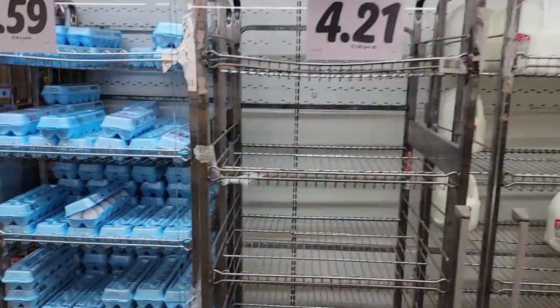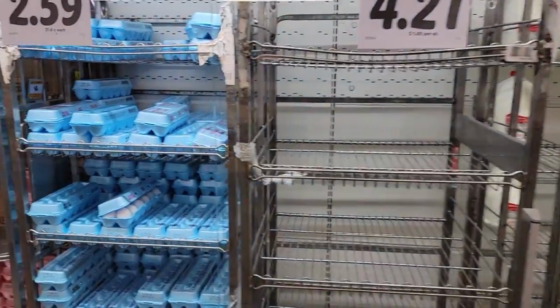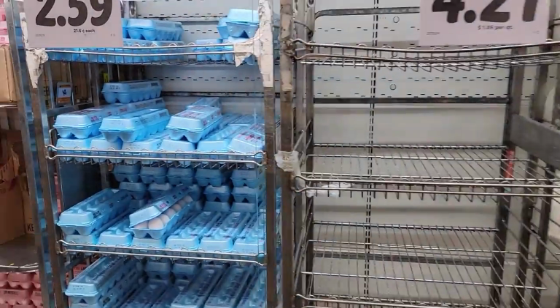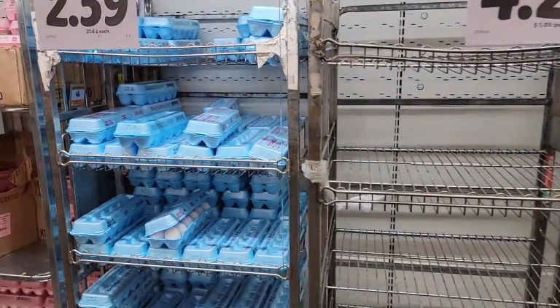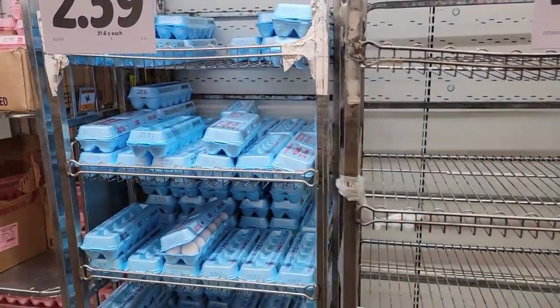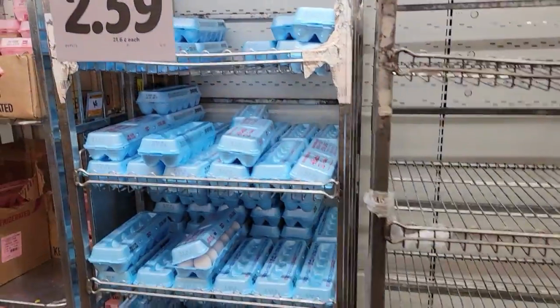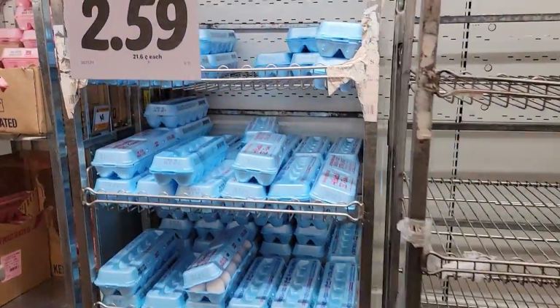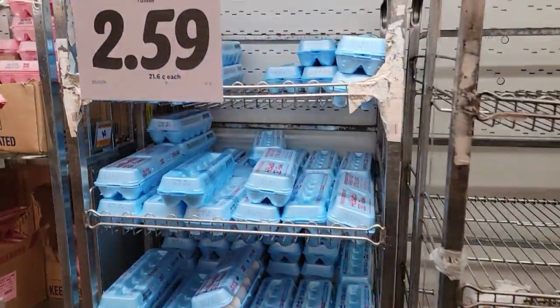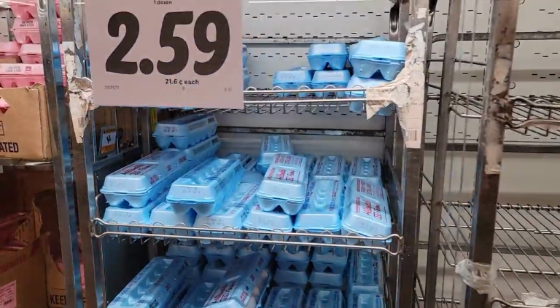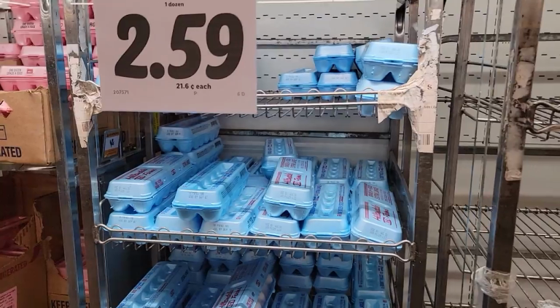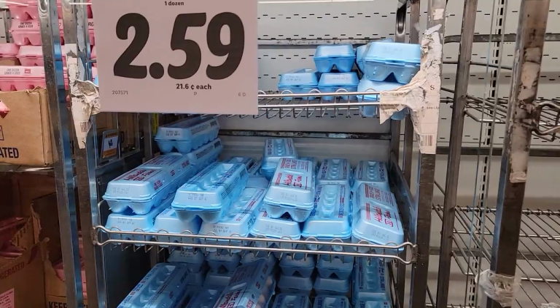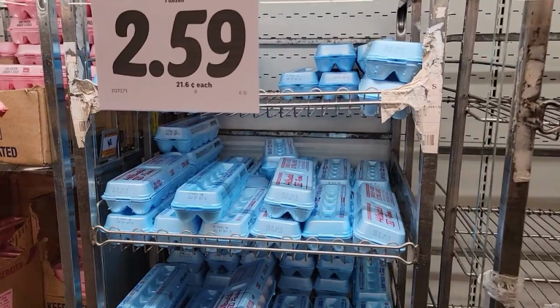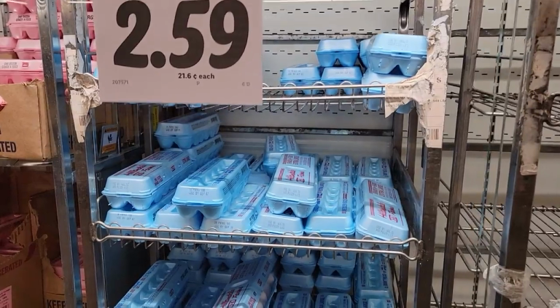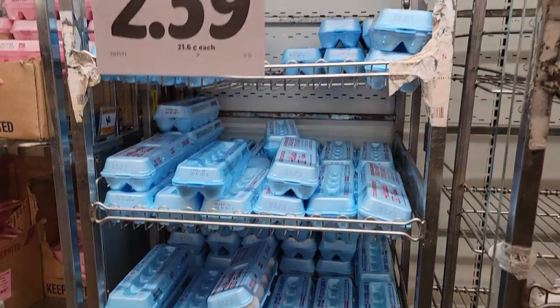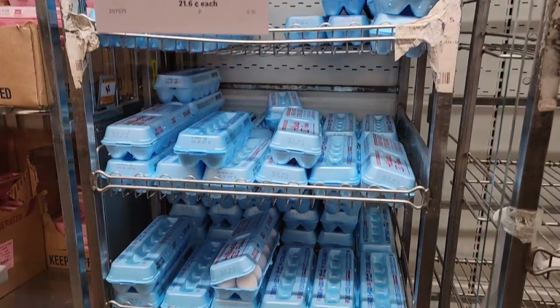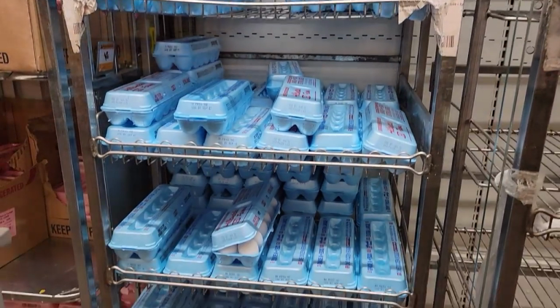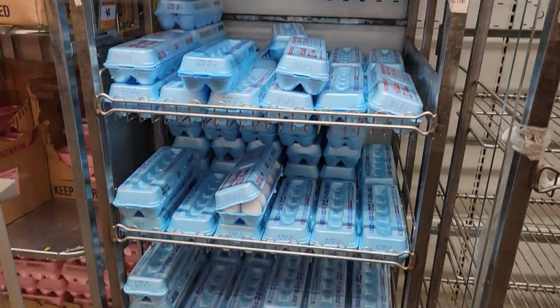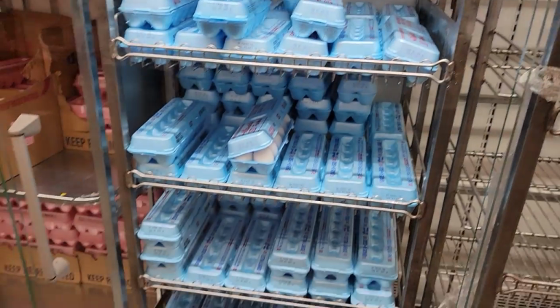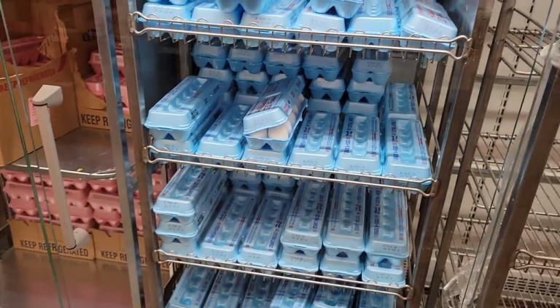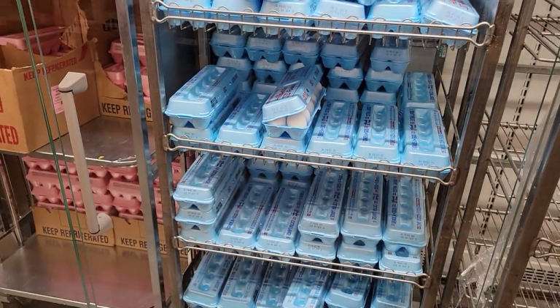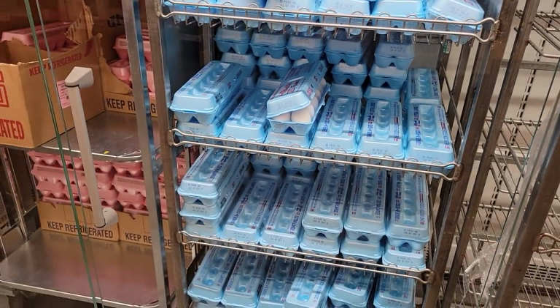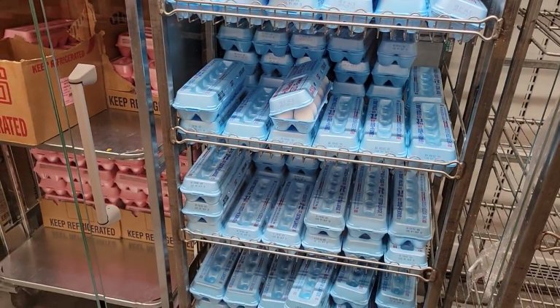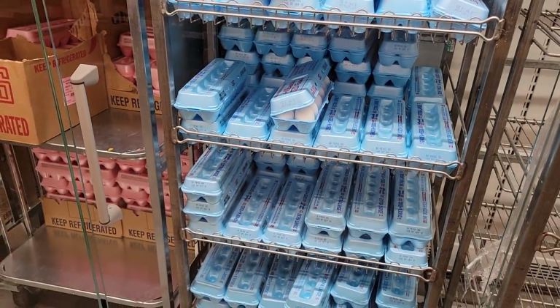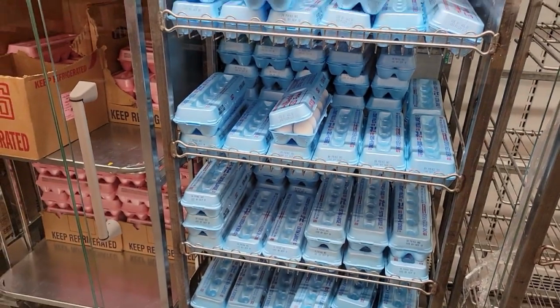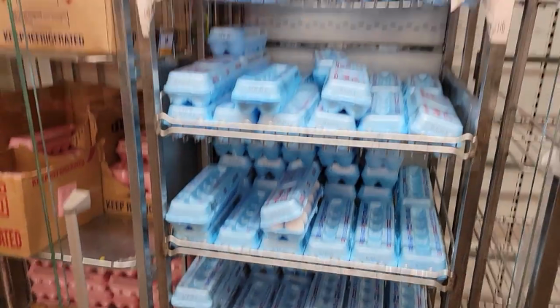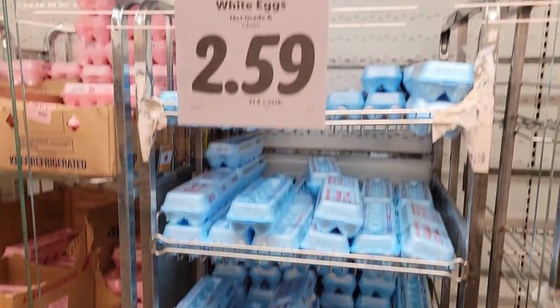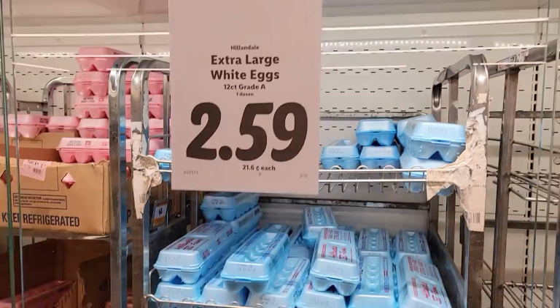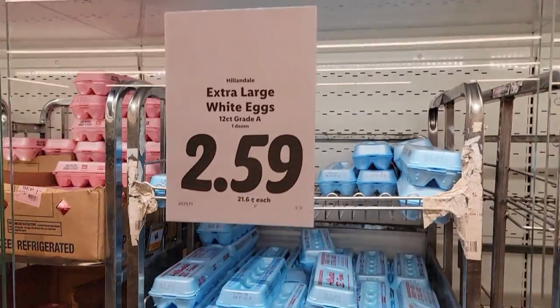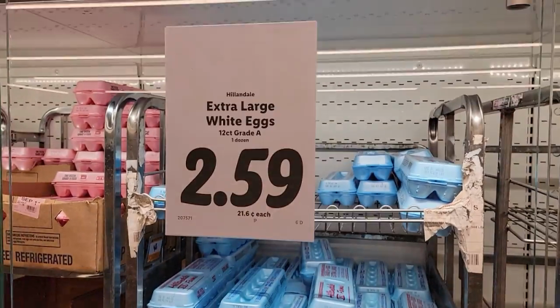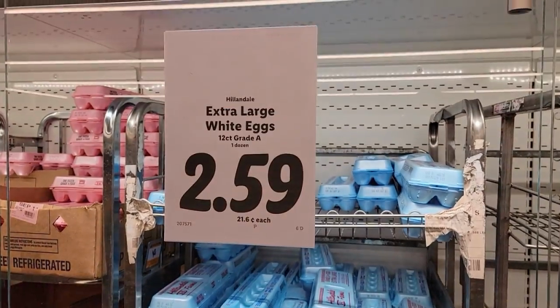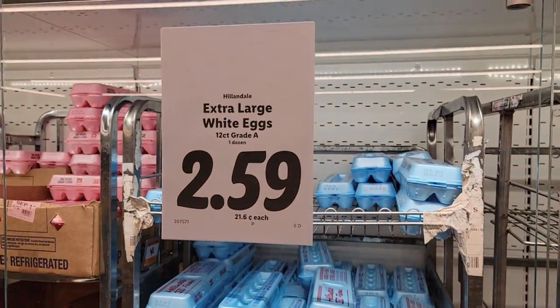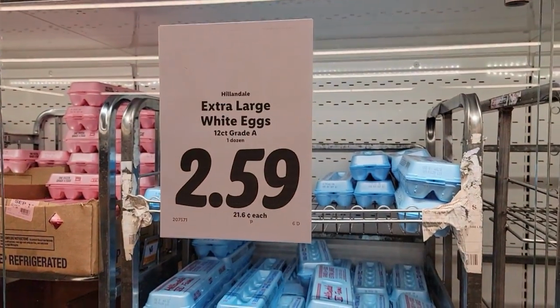Eggs — I need eggs like I need a hole in the head. But it's not too bad — $2.59.